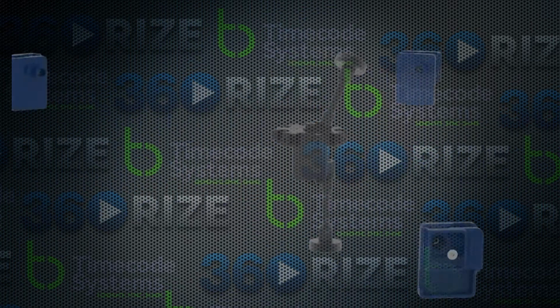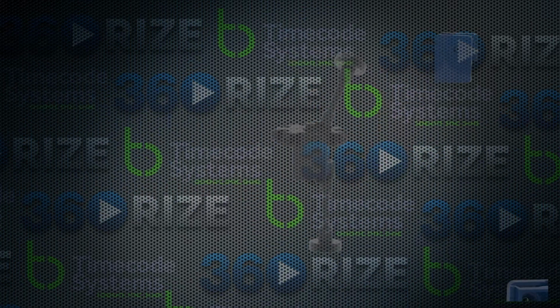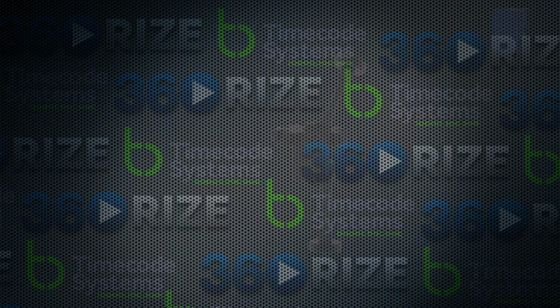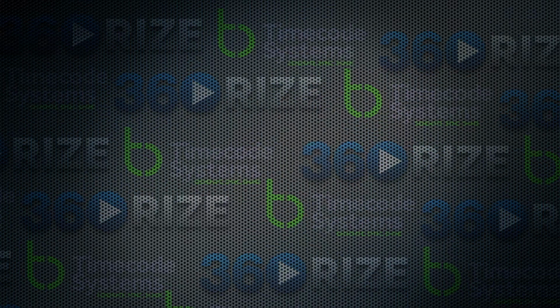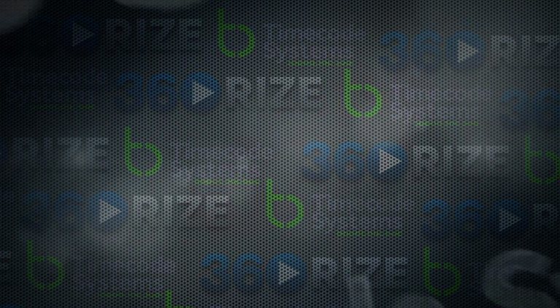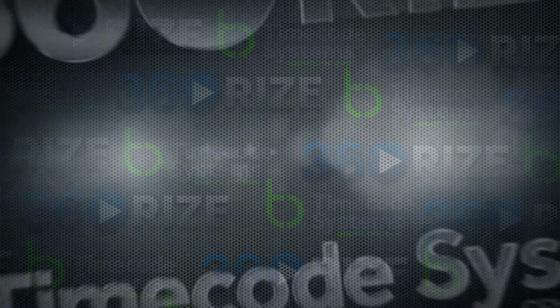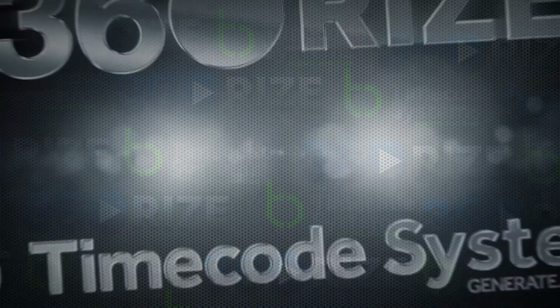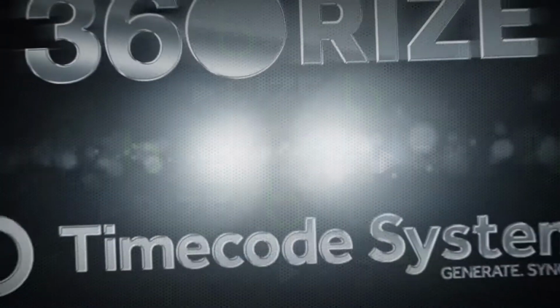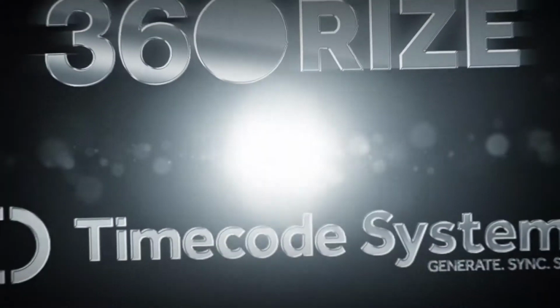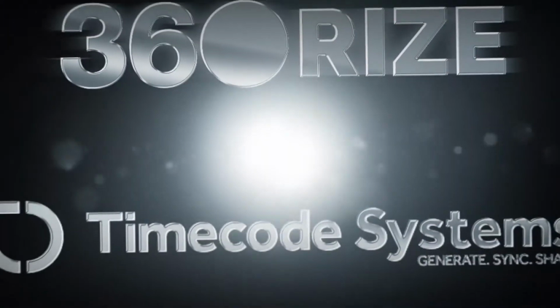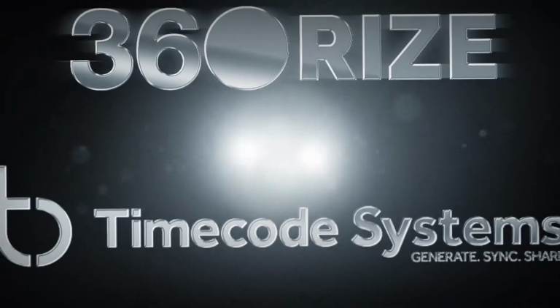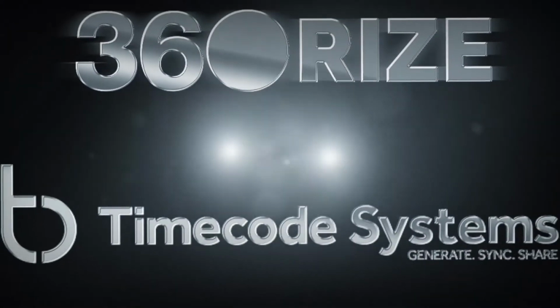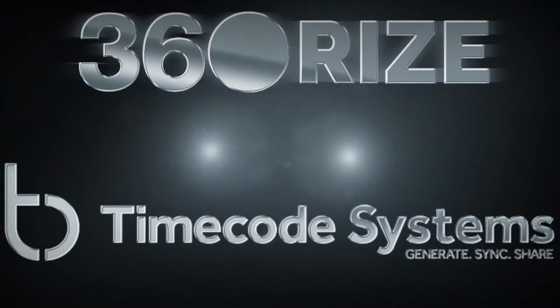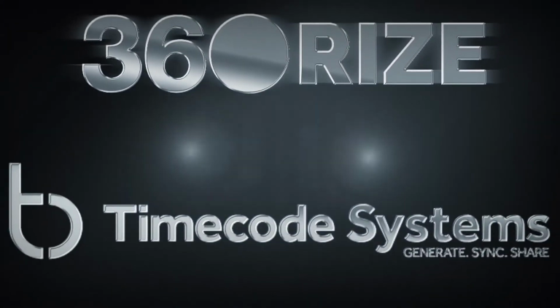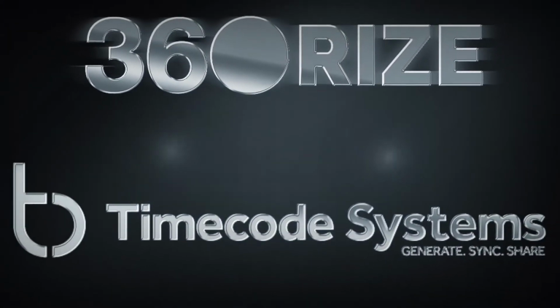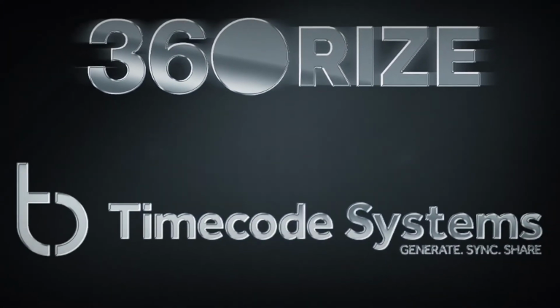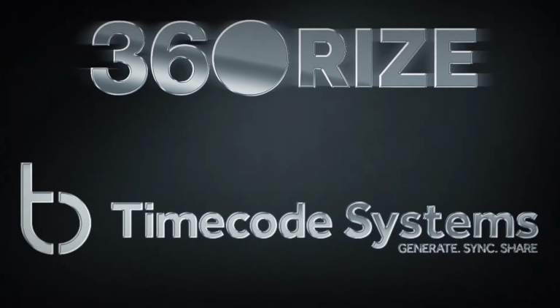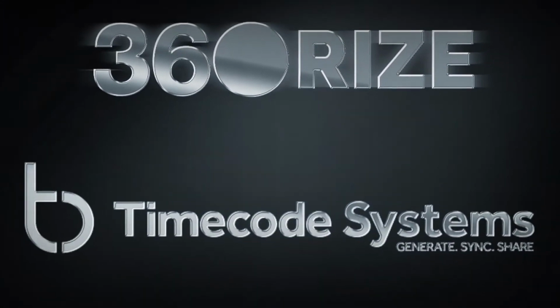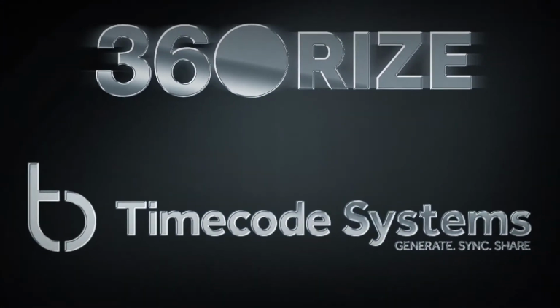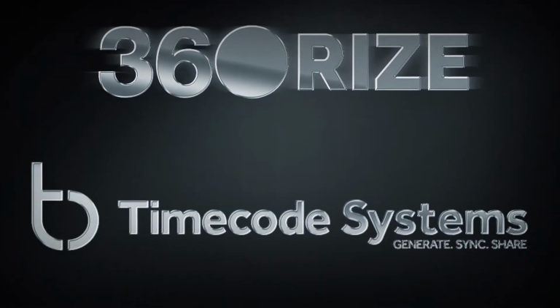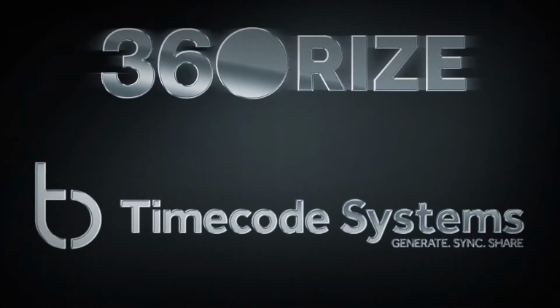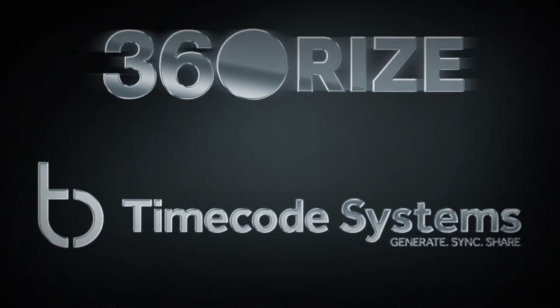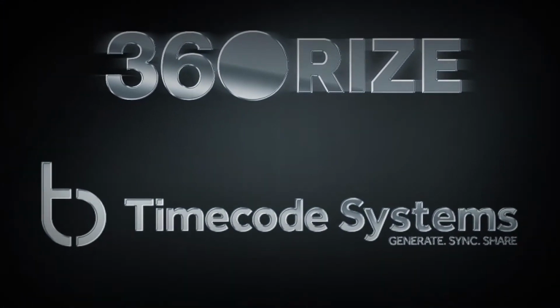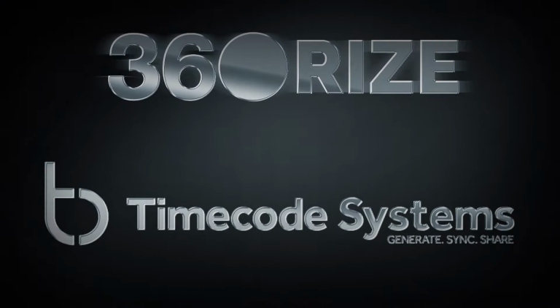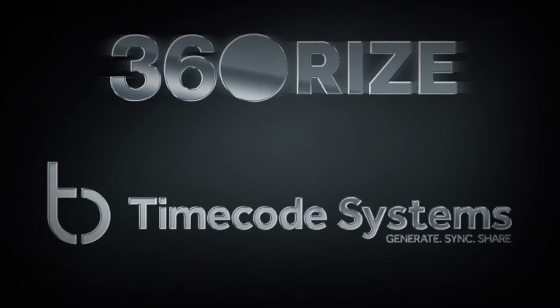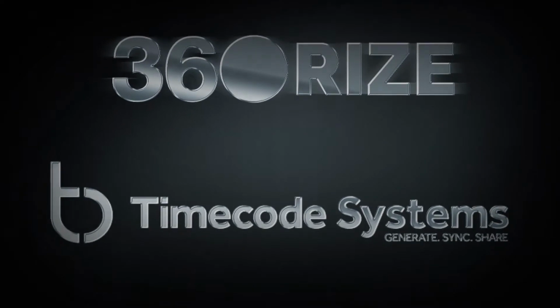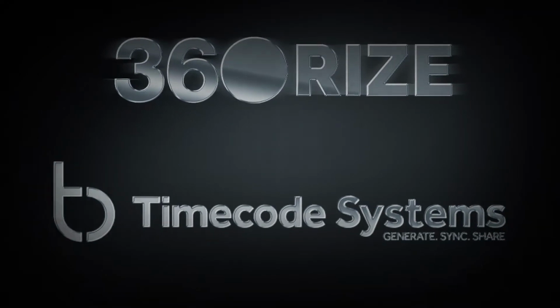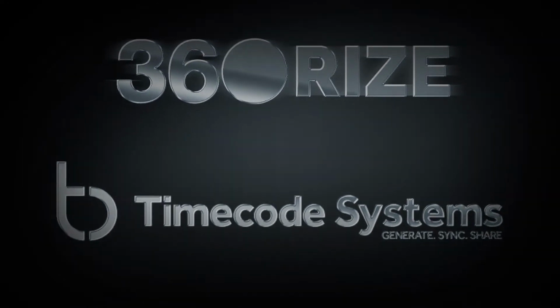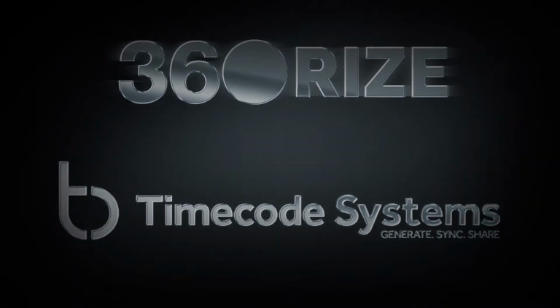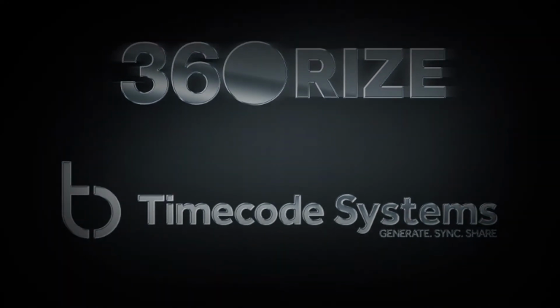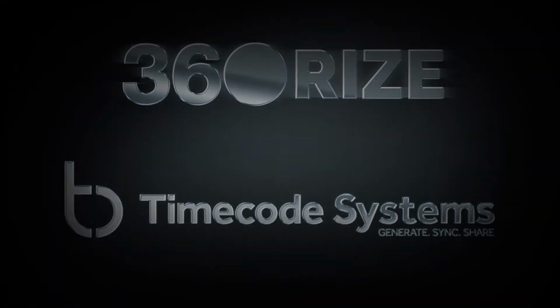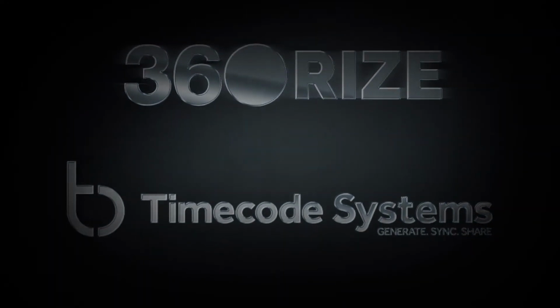Check us out at timecodesystems.com and 360rise.com for more information.